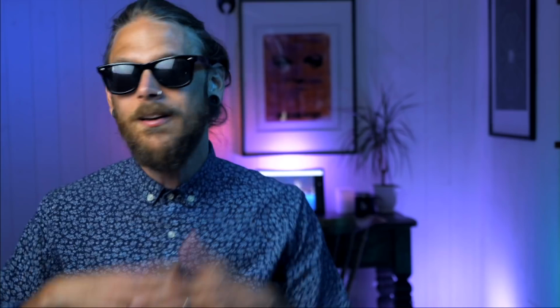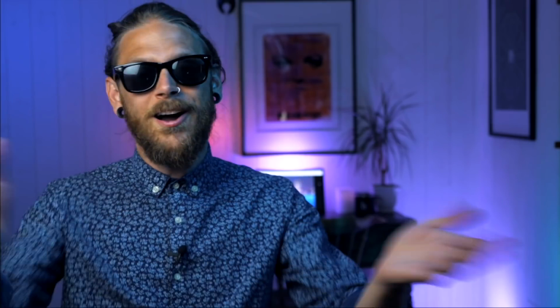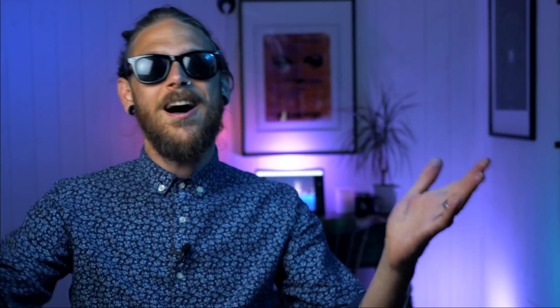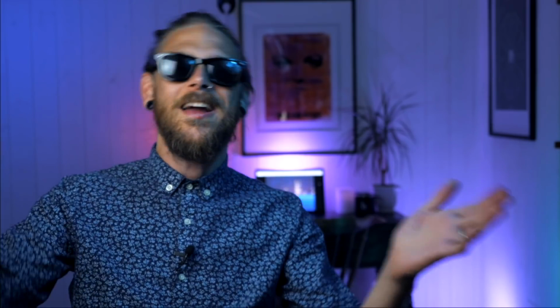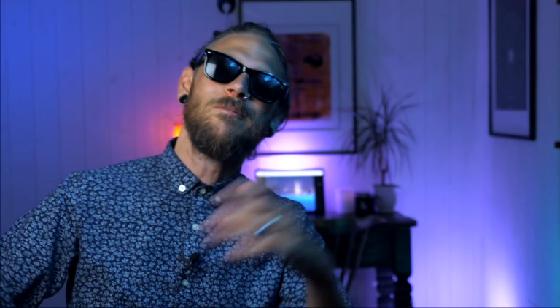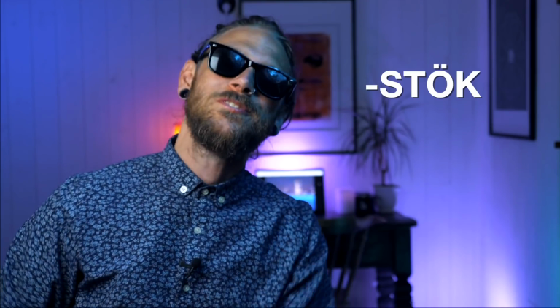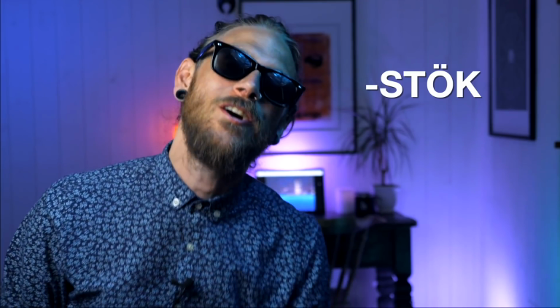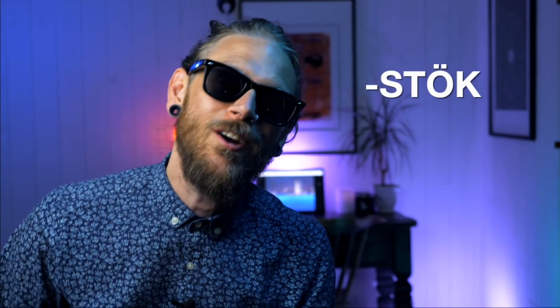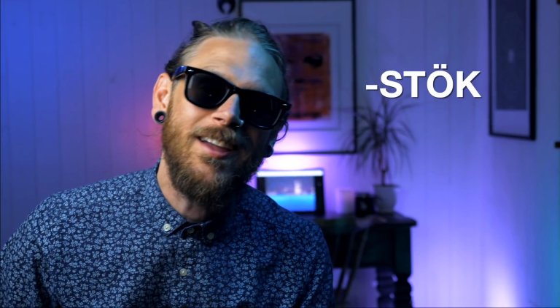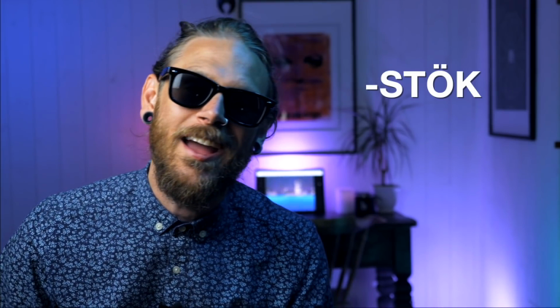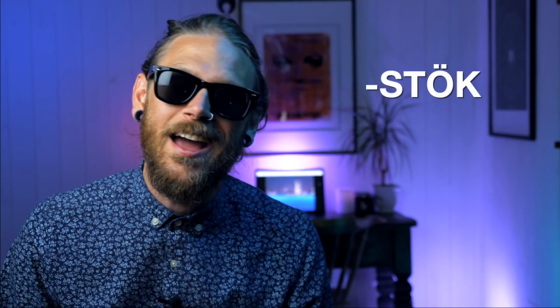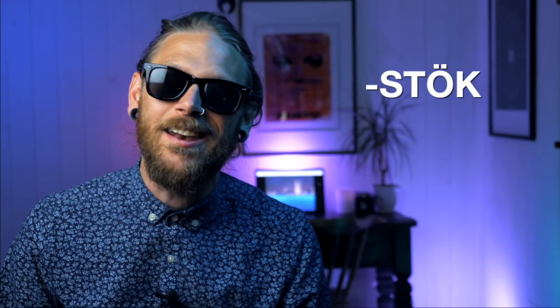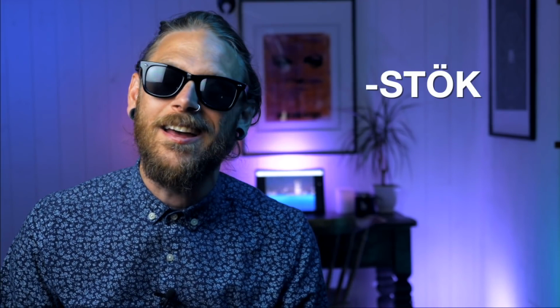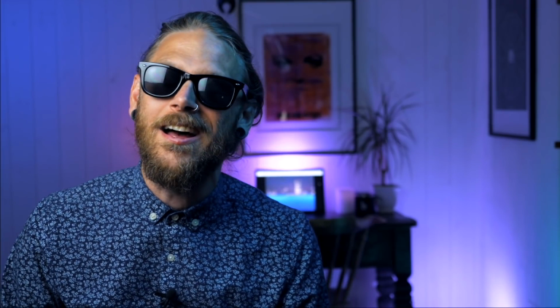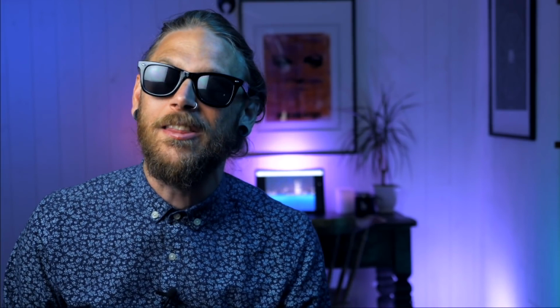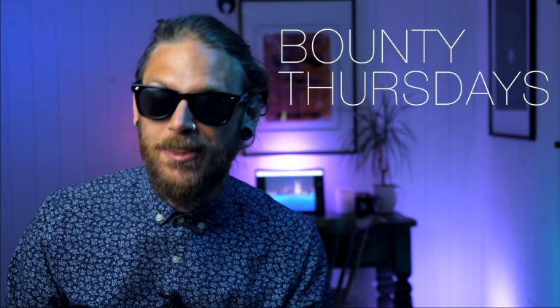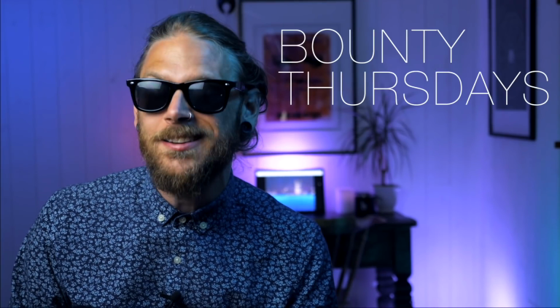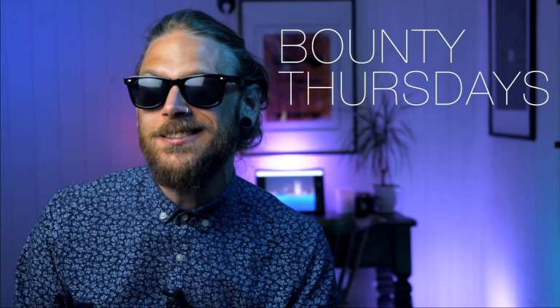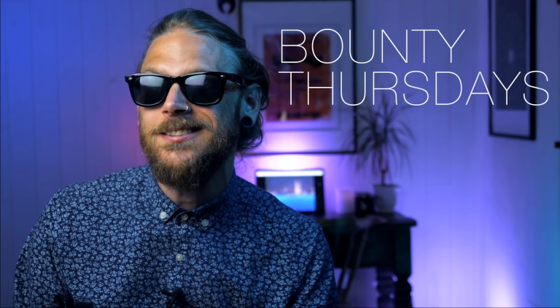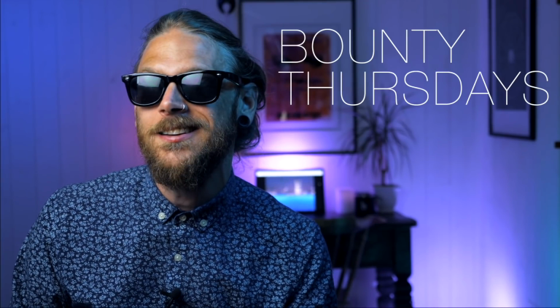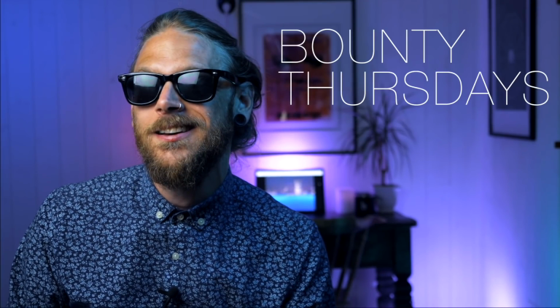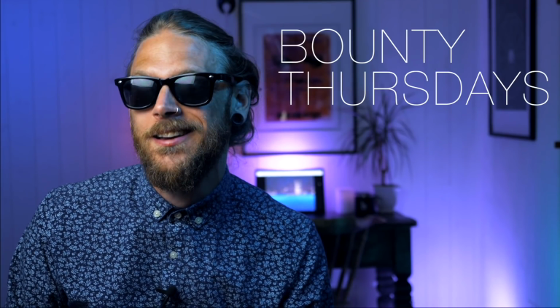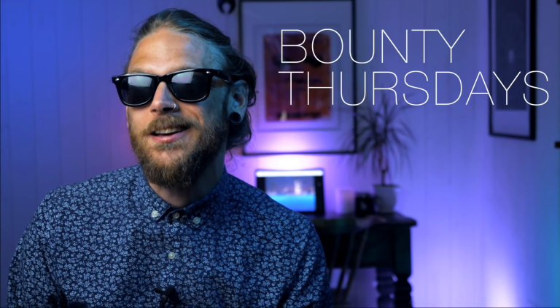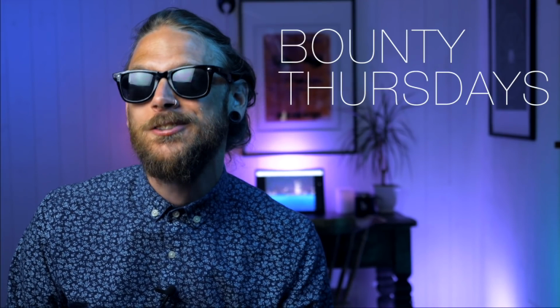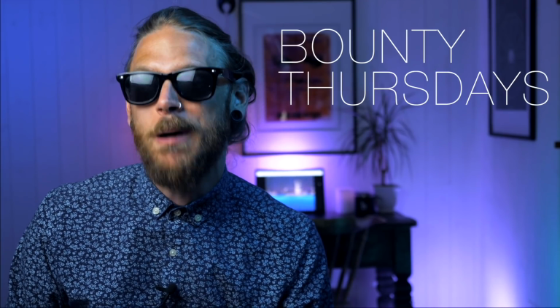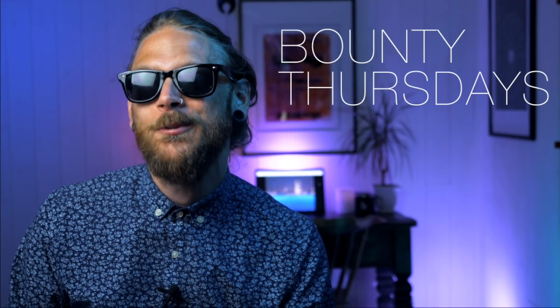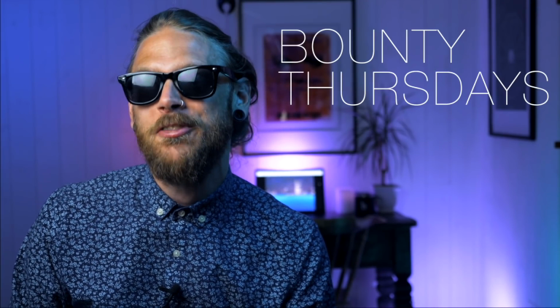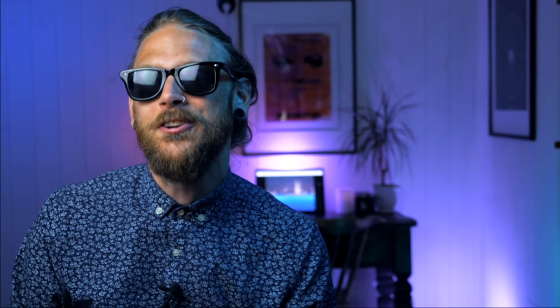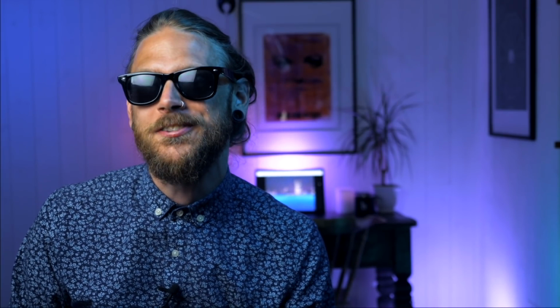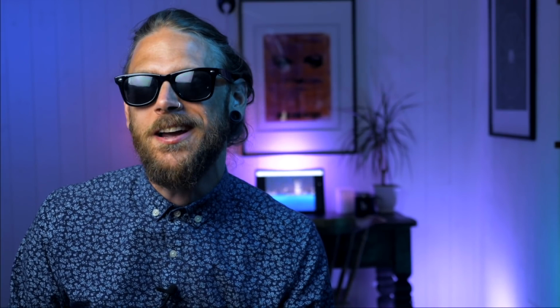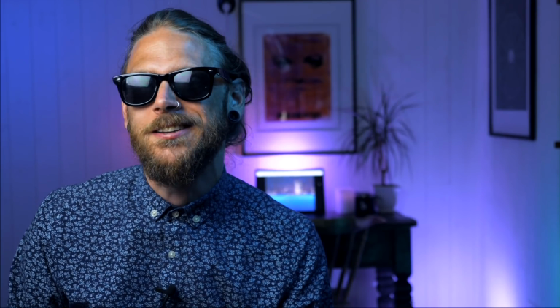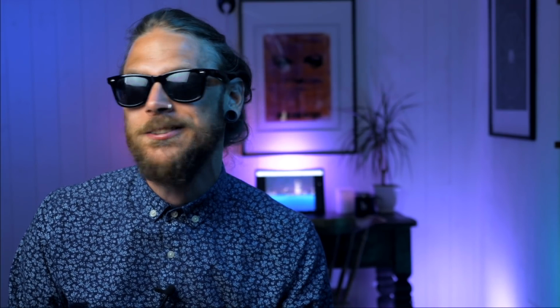Hi, I'm Stök and this is Bounty Thursdays!